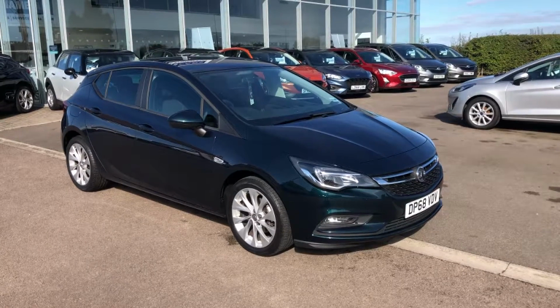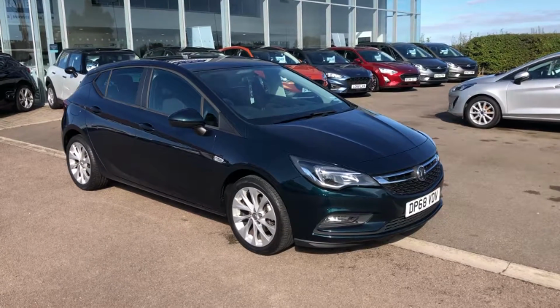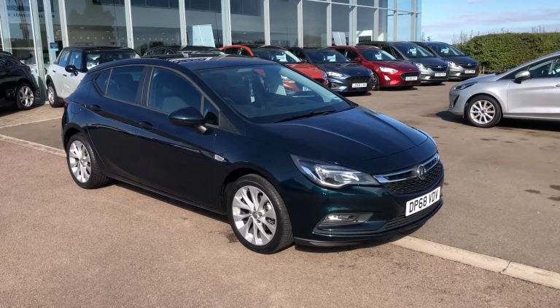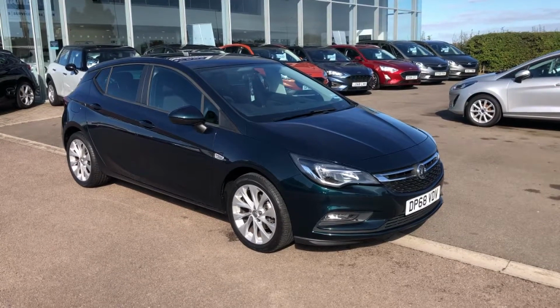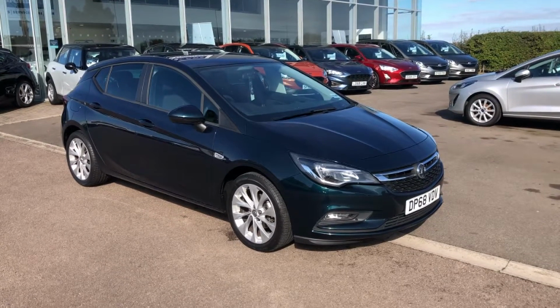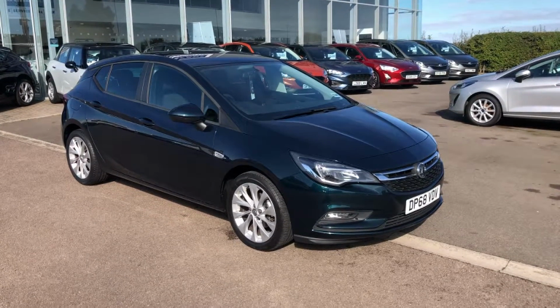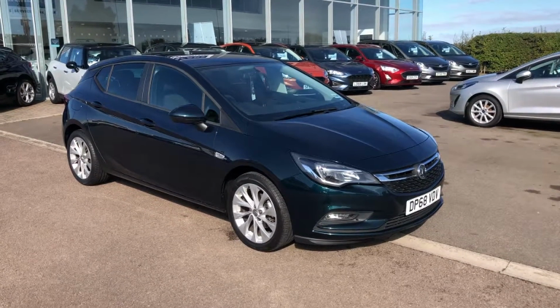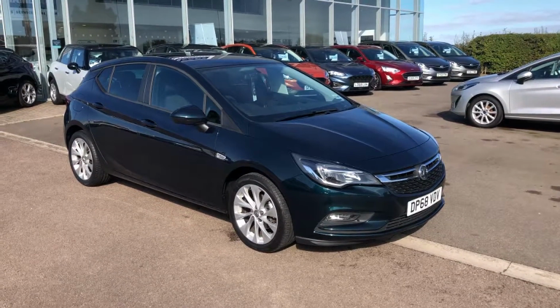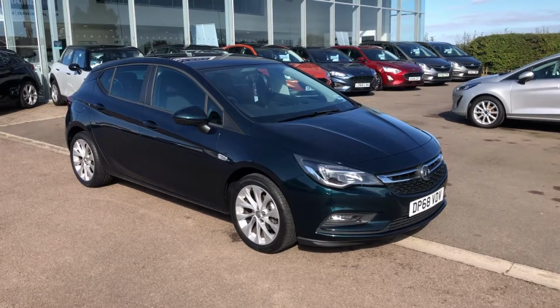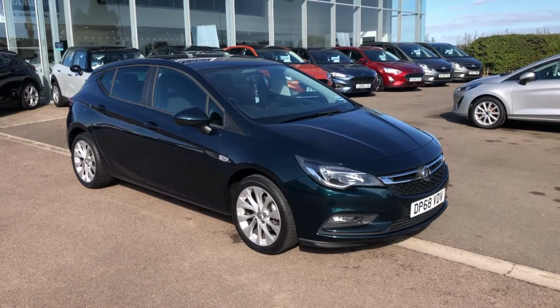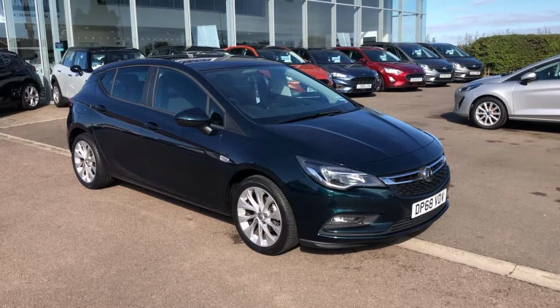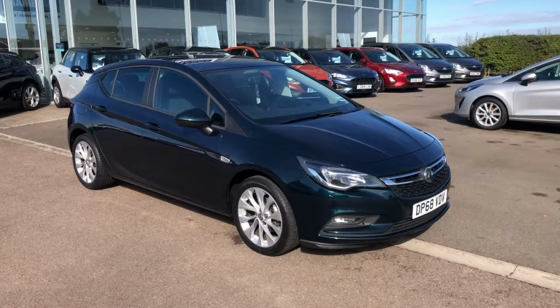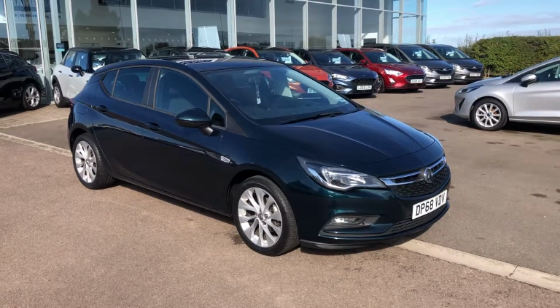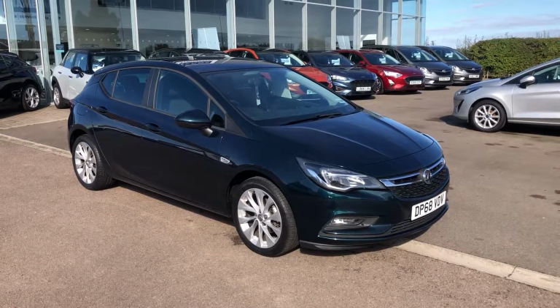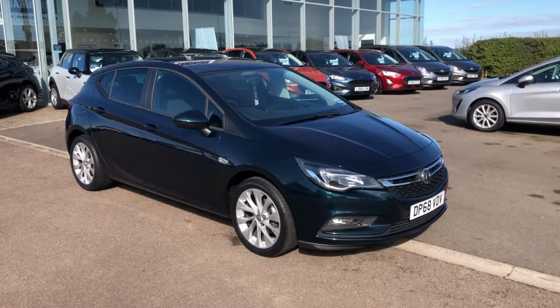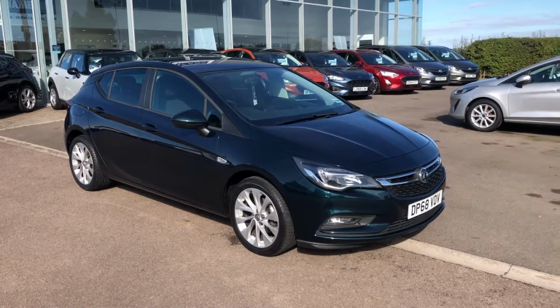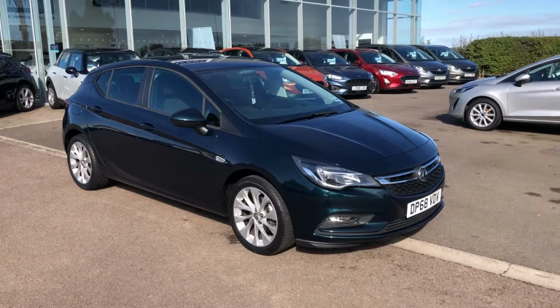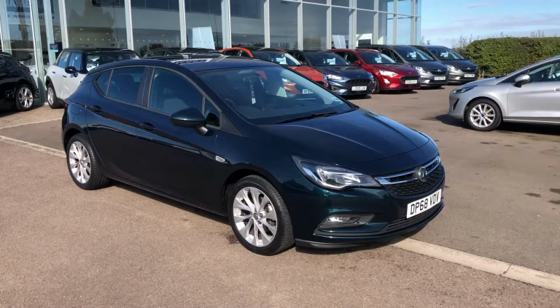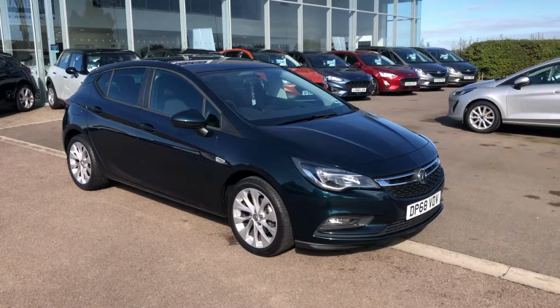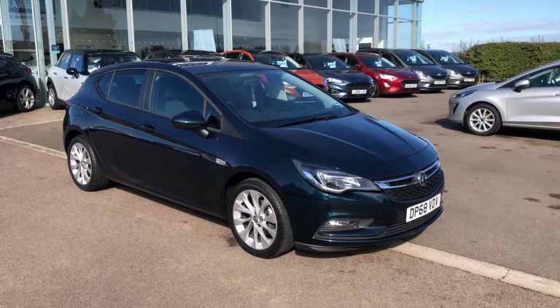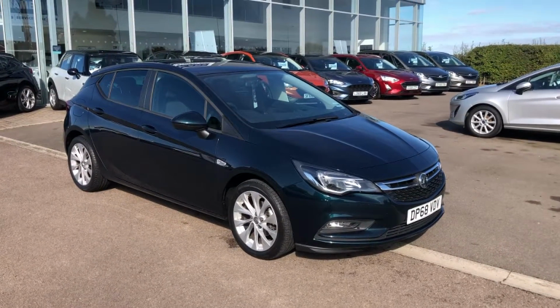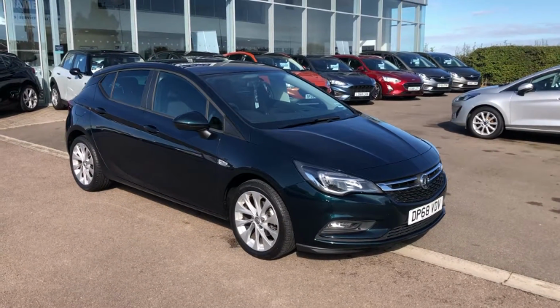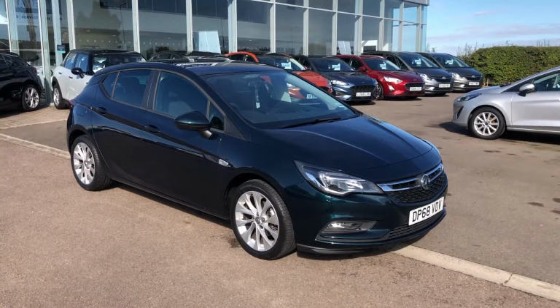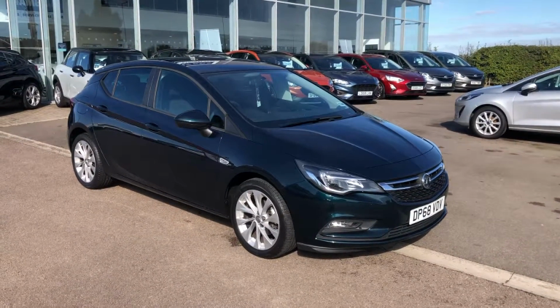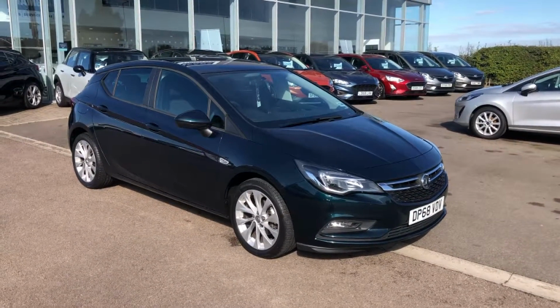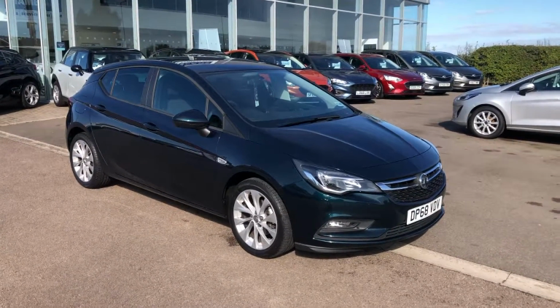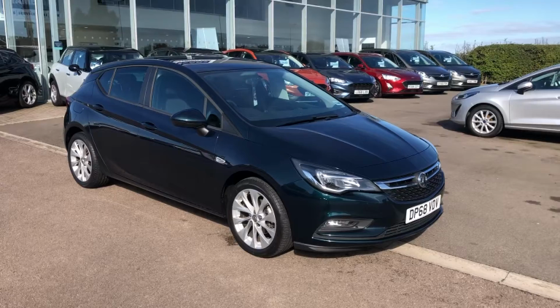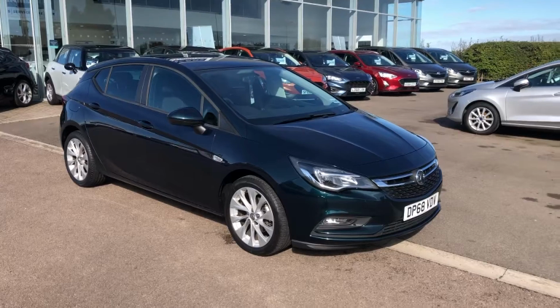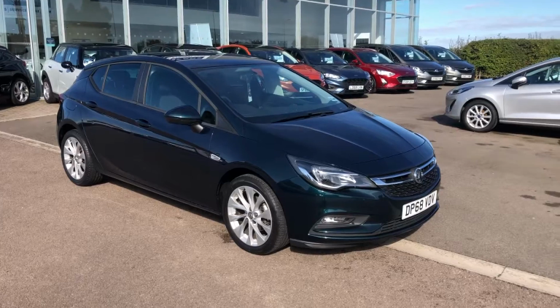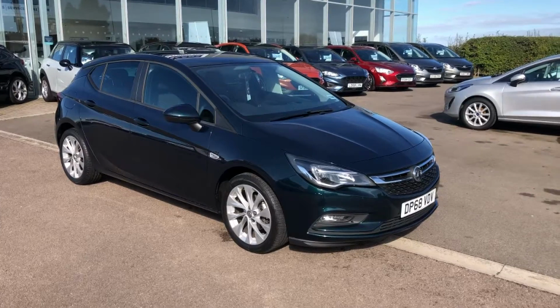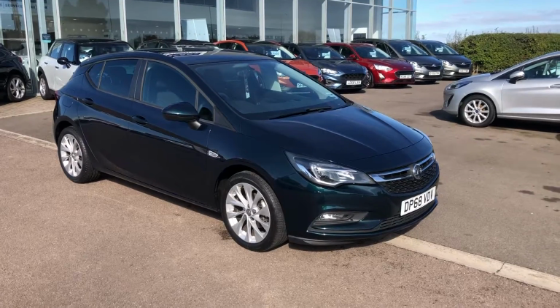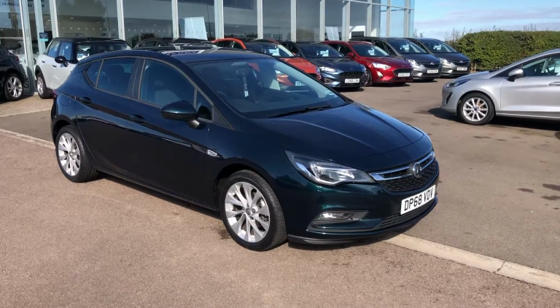It's got a one litre turbo engine. It's also an ecotech, so incredibly fuel efficient.